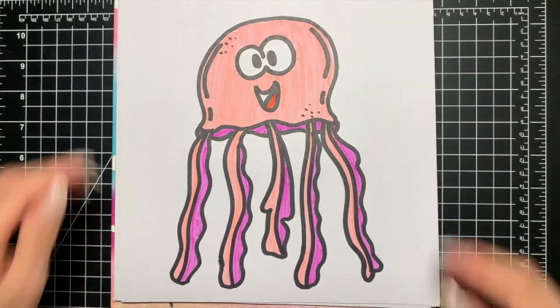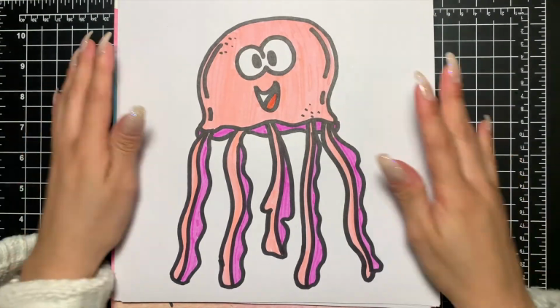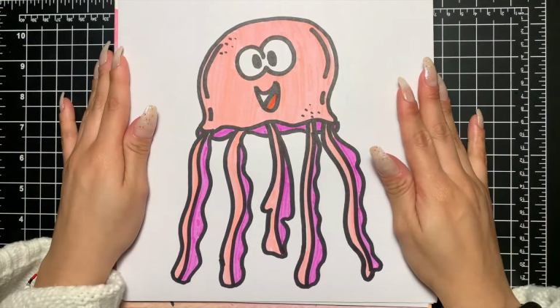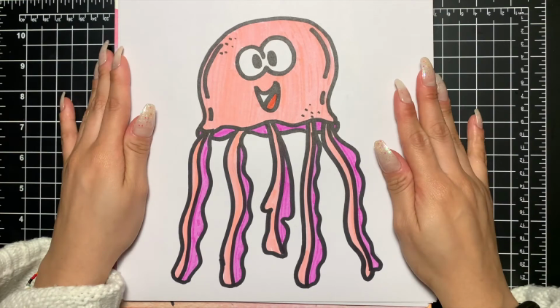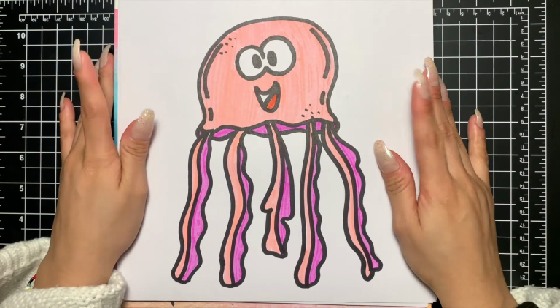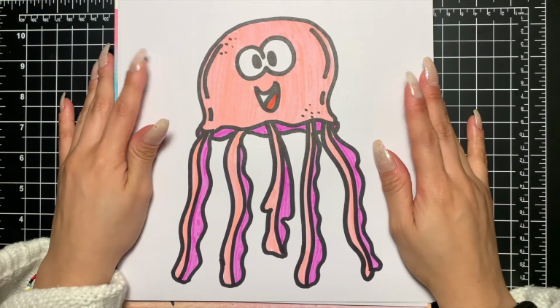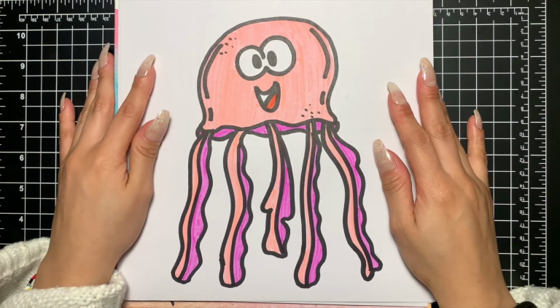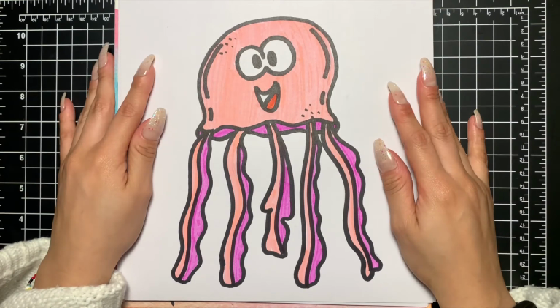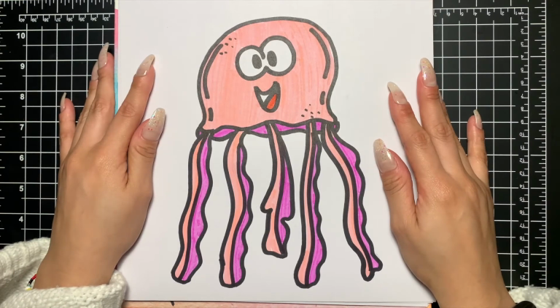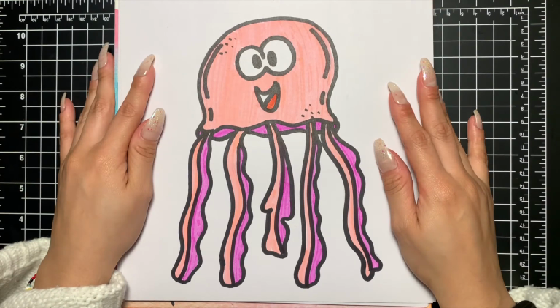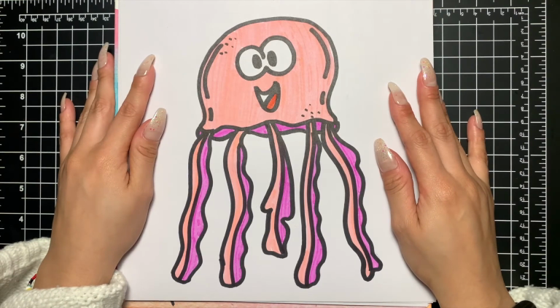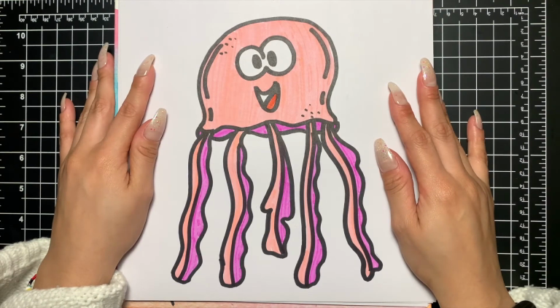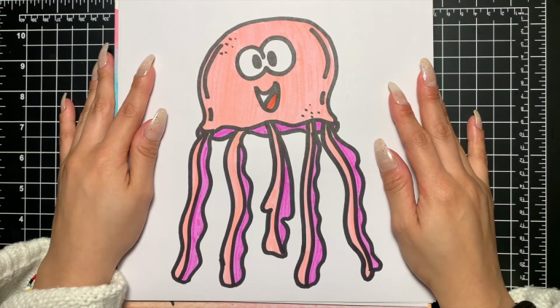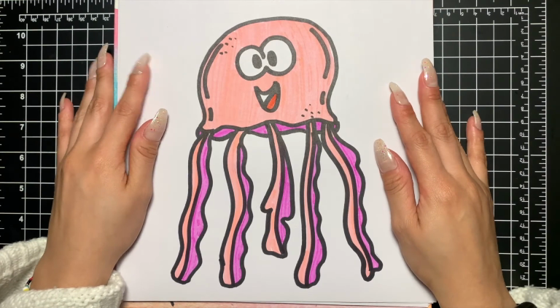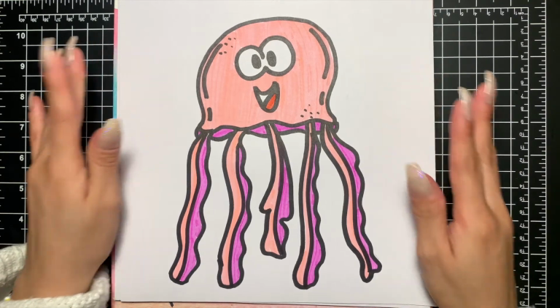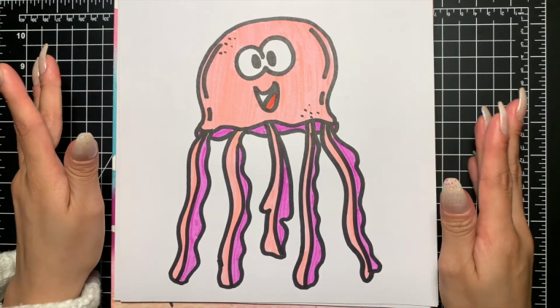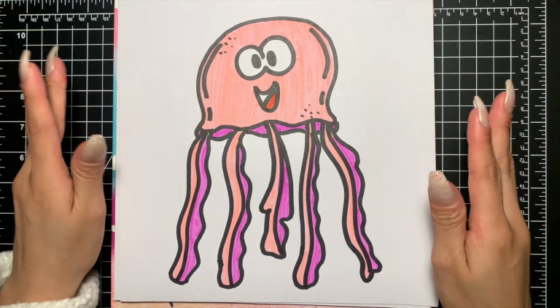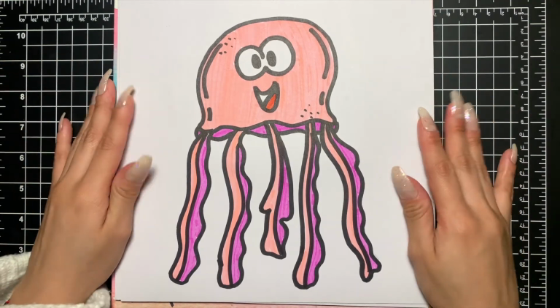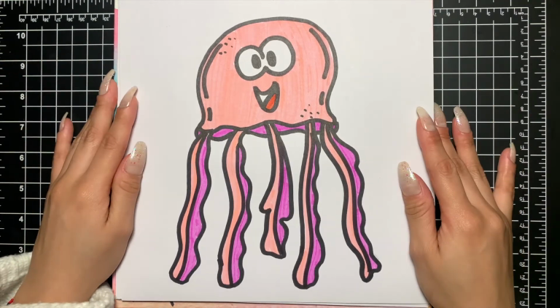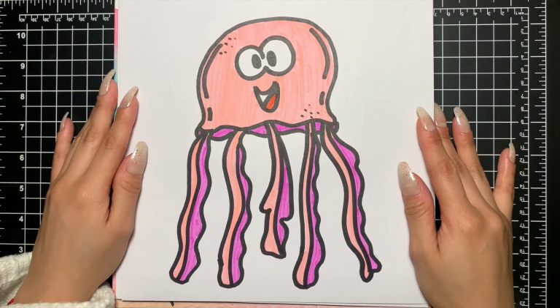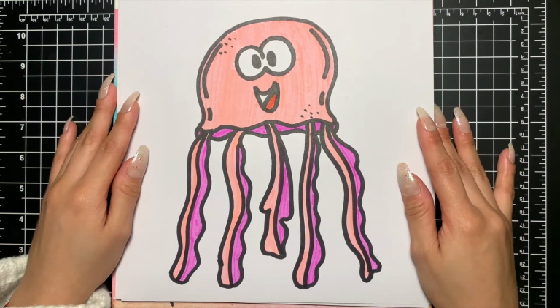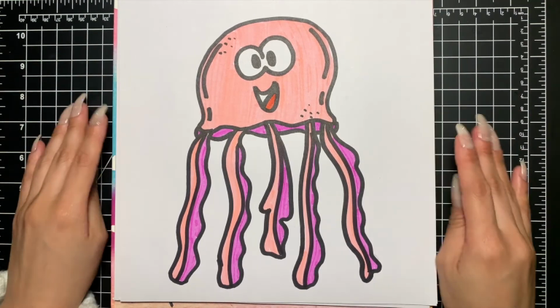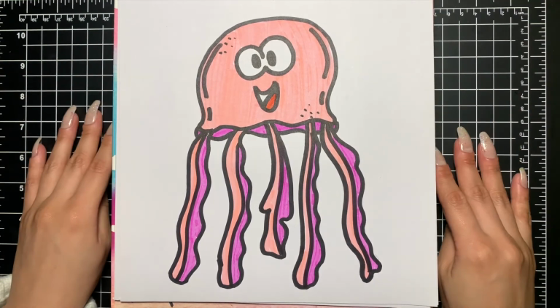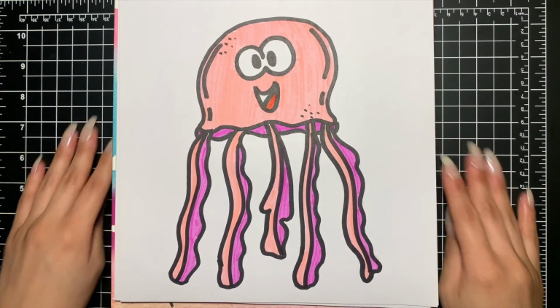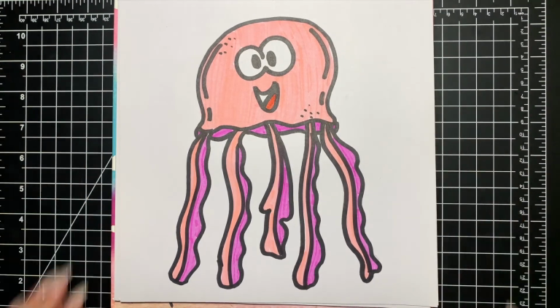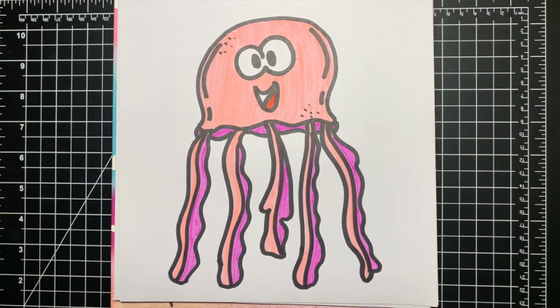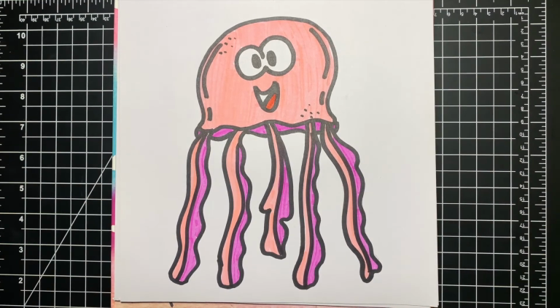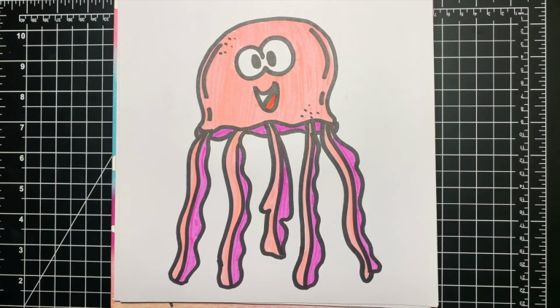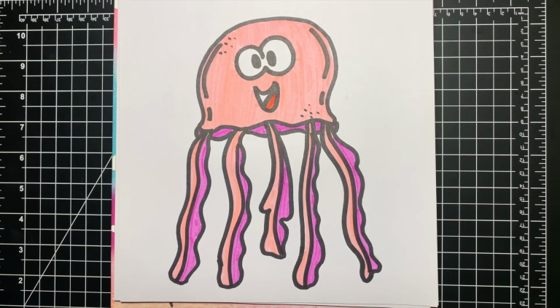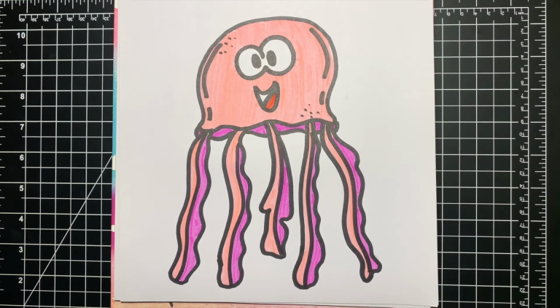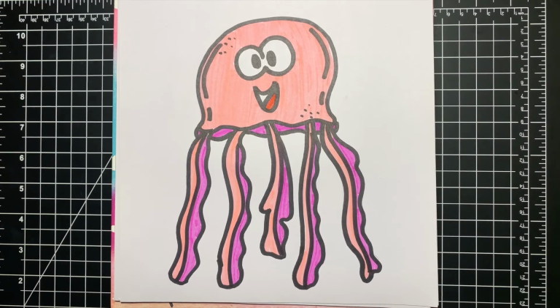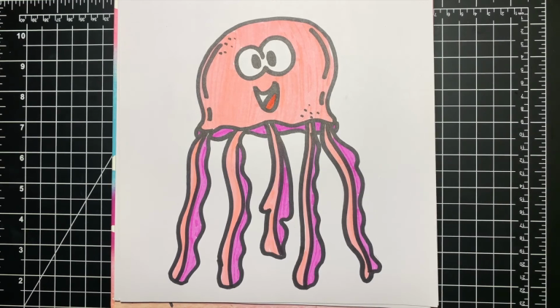Alright, and there you go — your jellyfish! Hope you guys enjoyed this video and I'll see you next time. Bye!